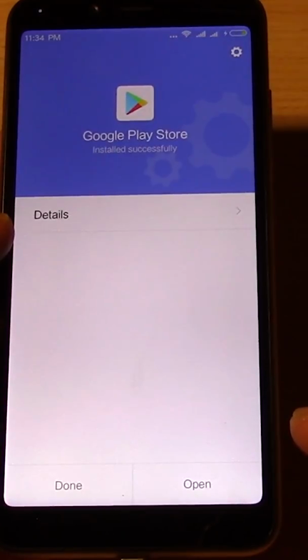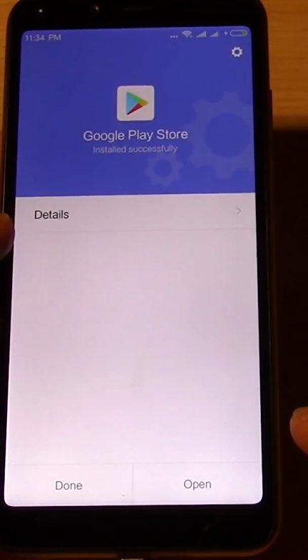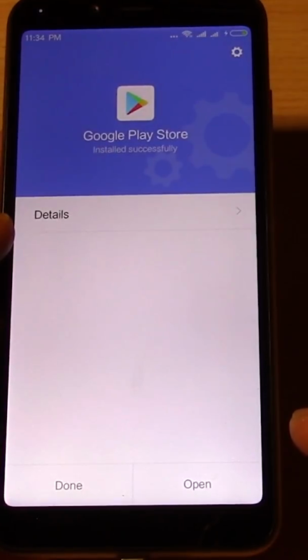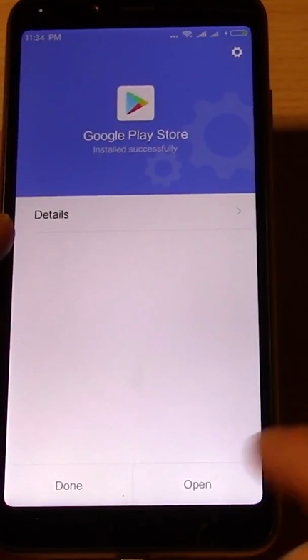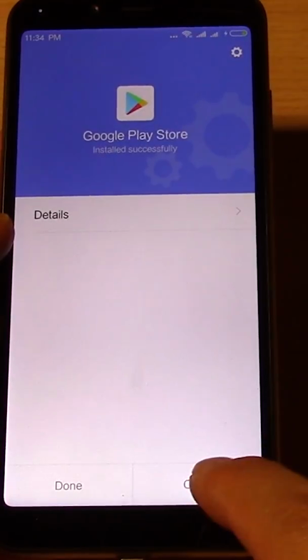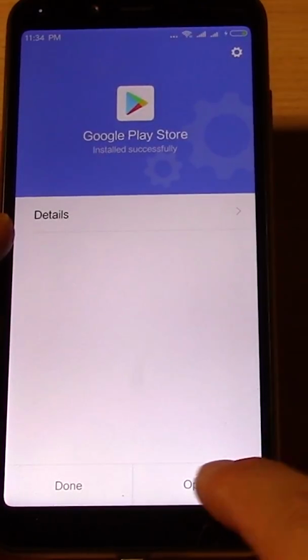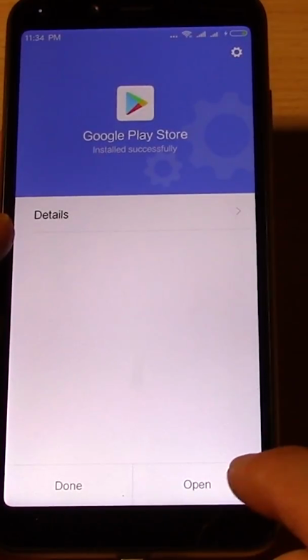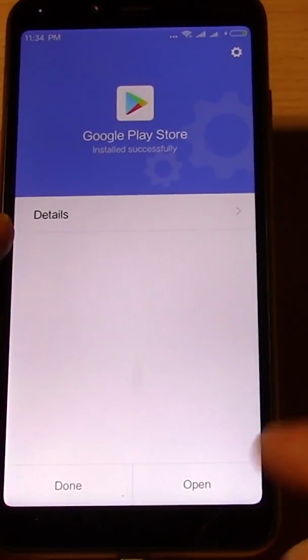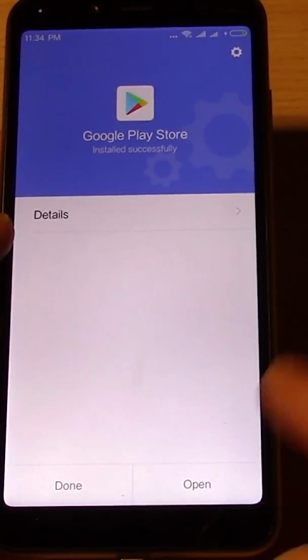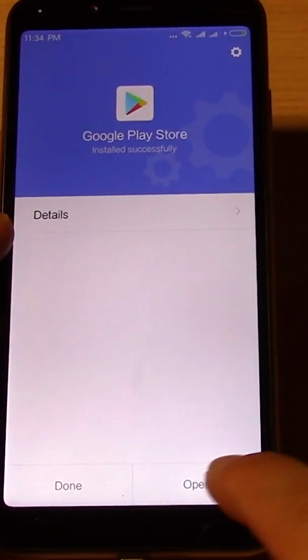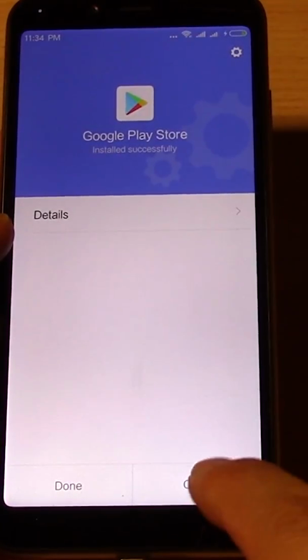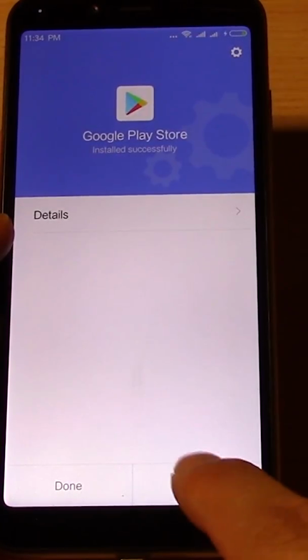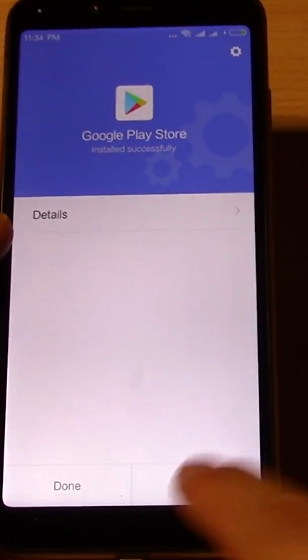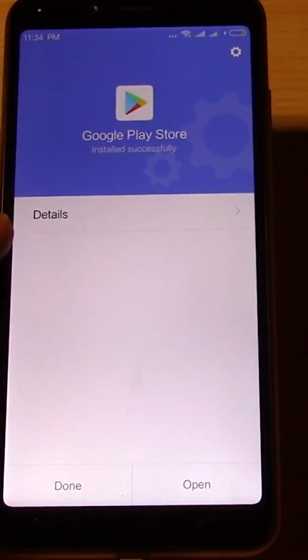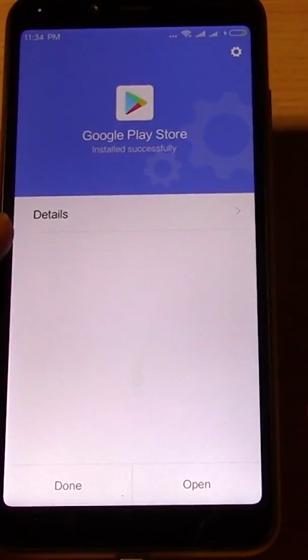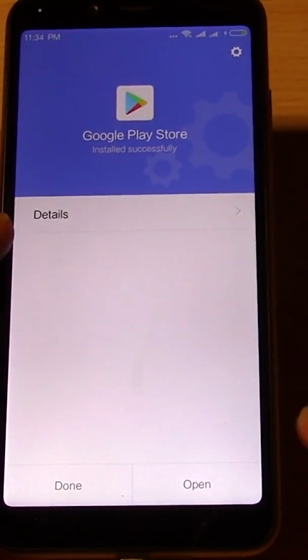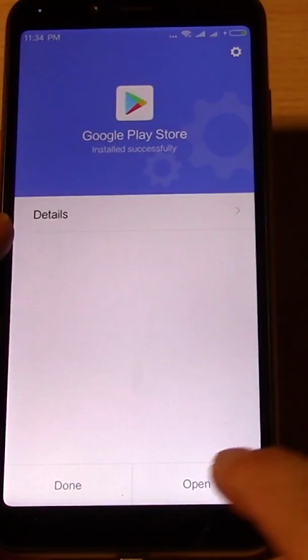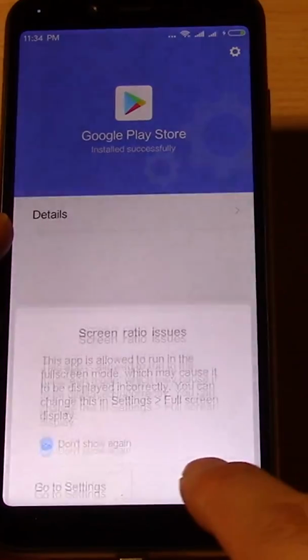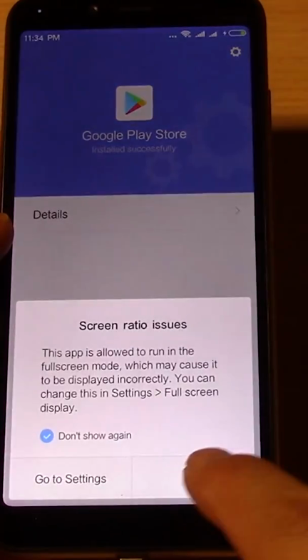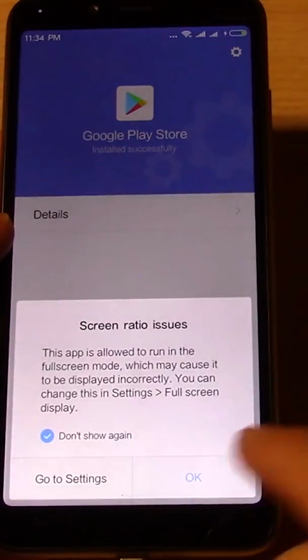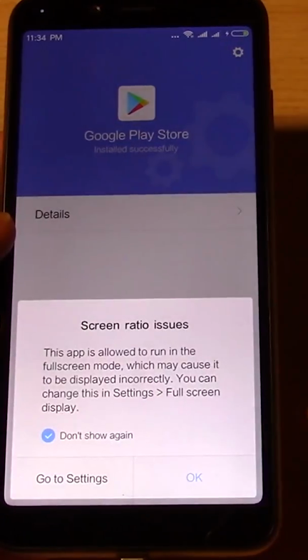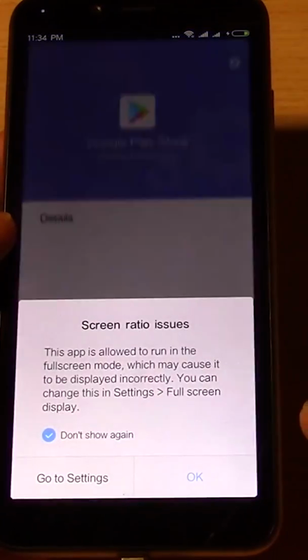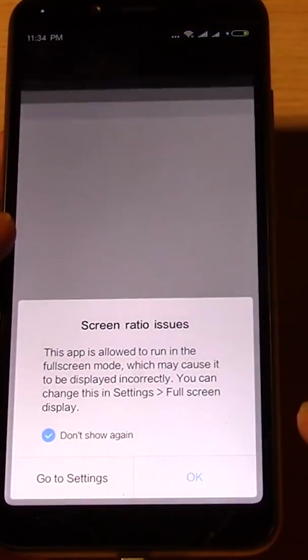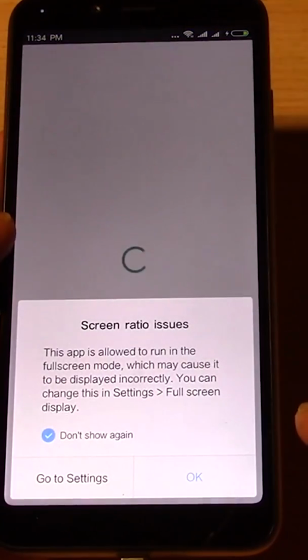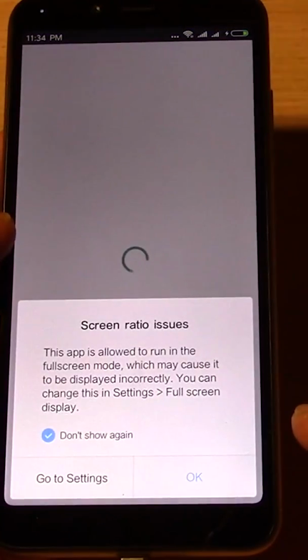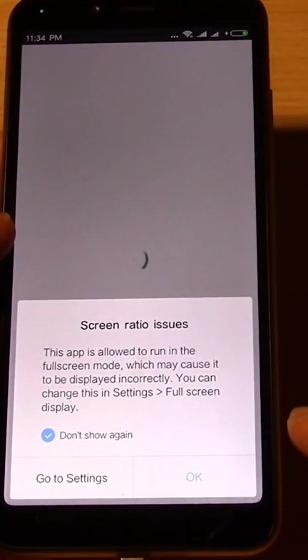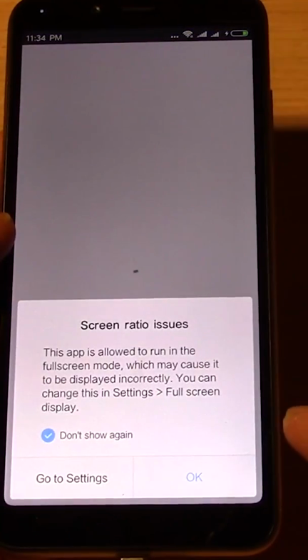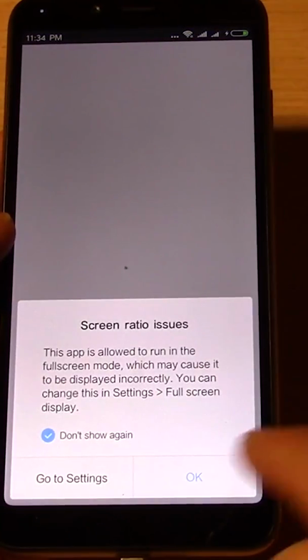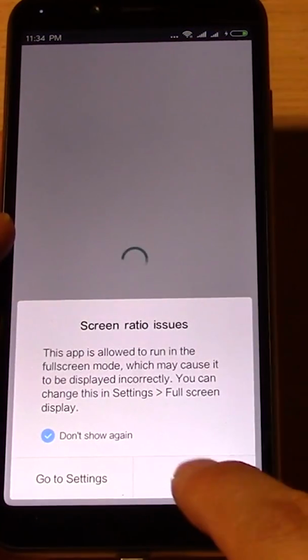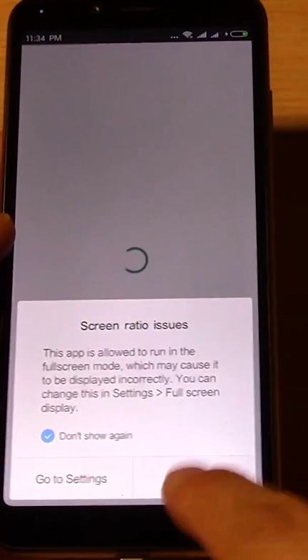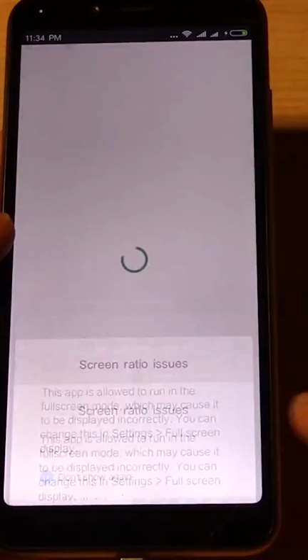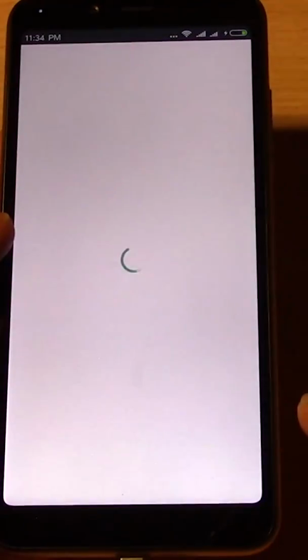So it's going to install it — you're going to open it. Just click OK.